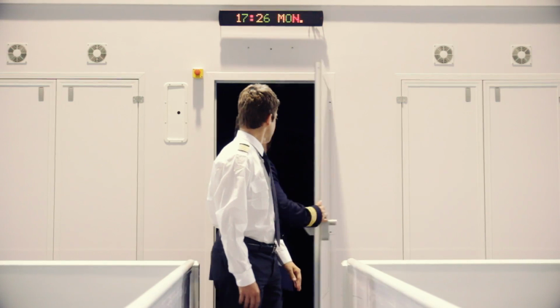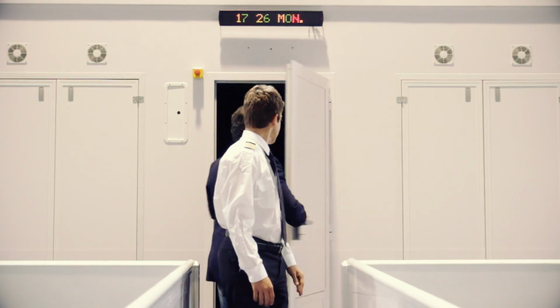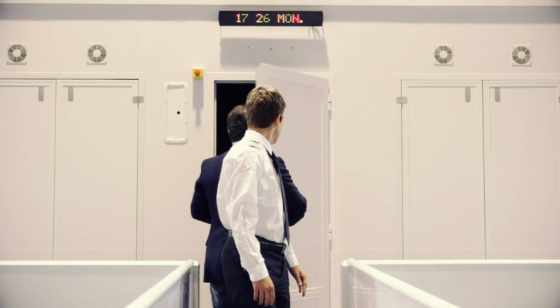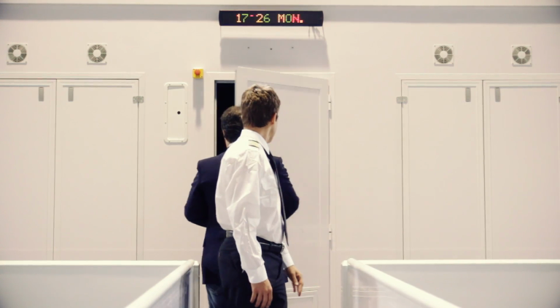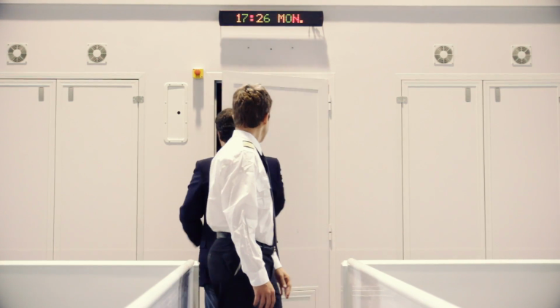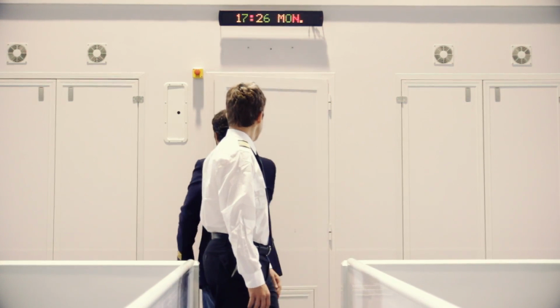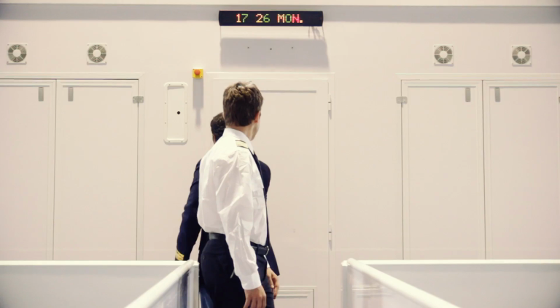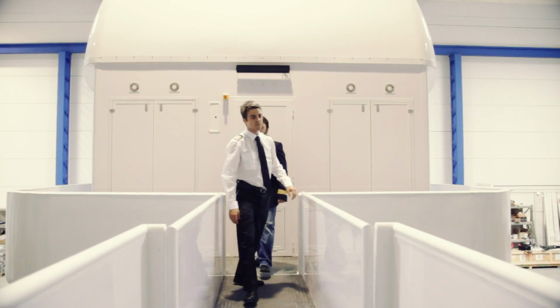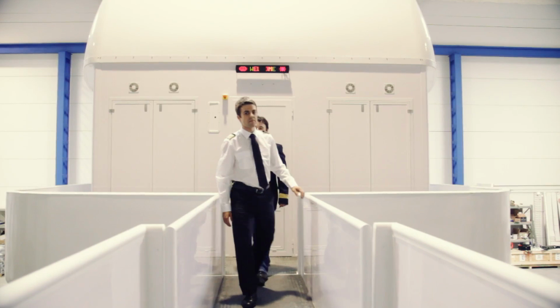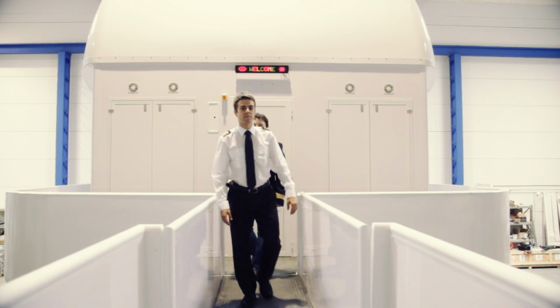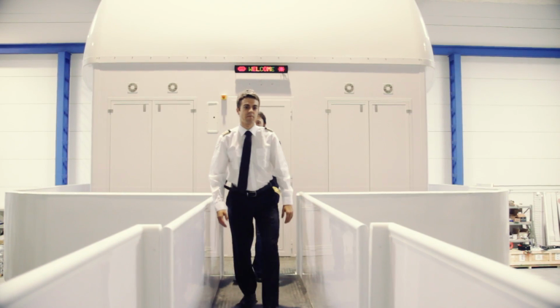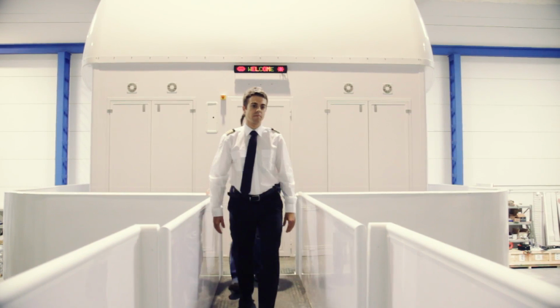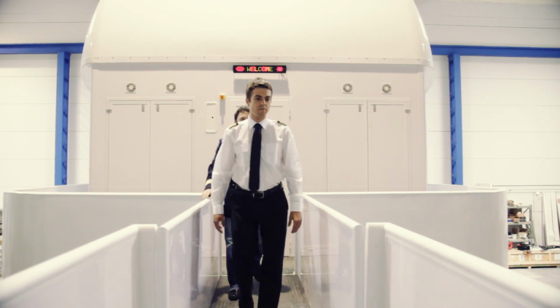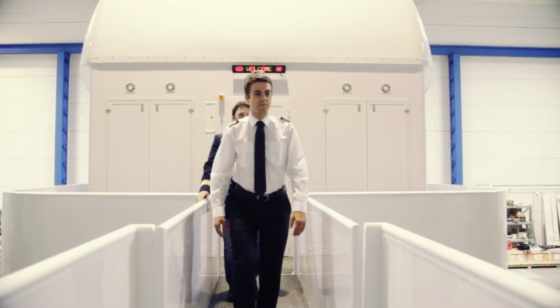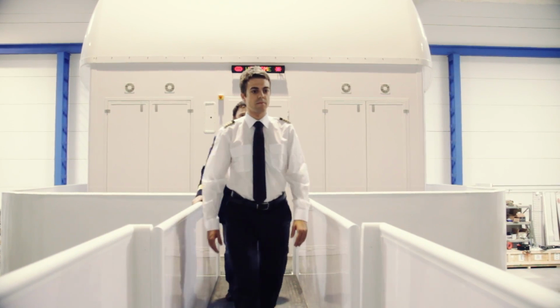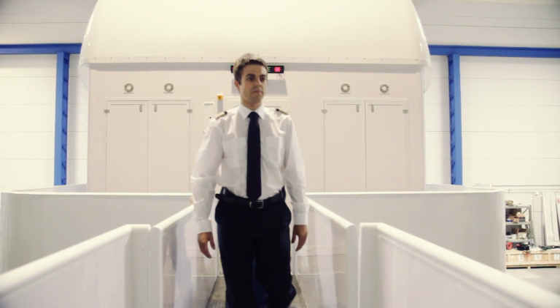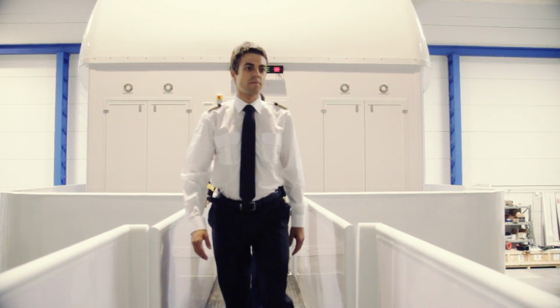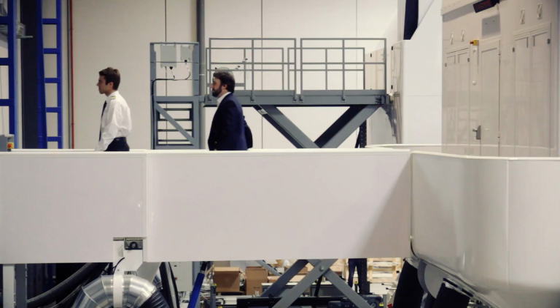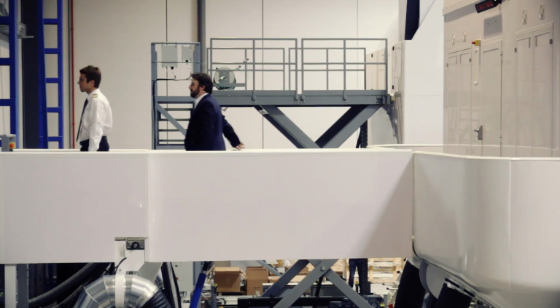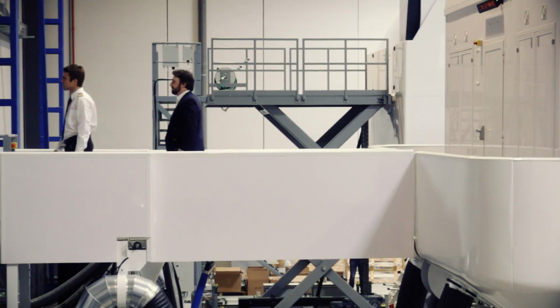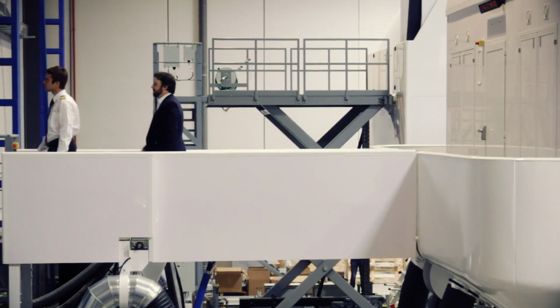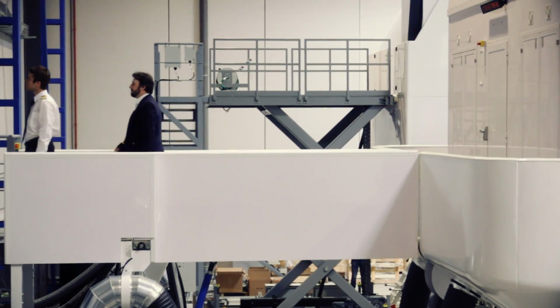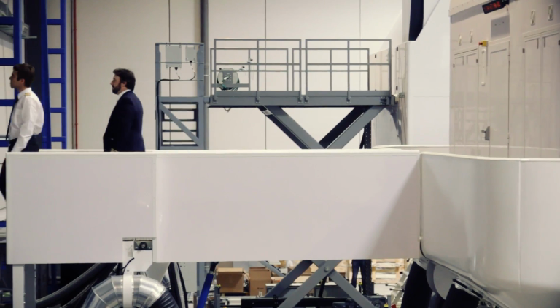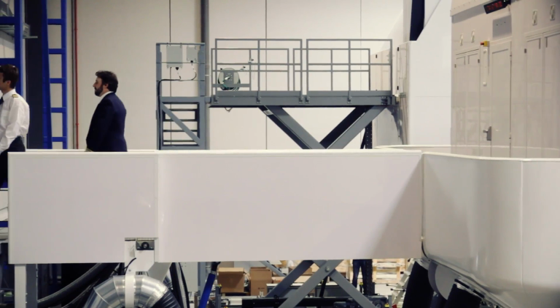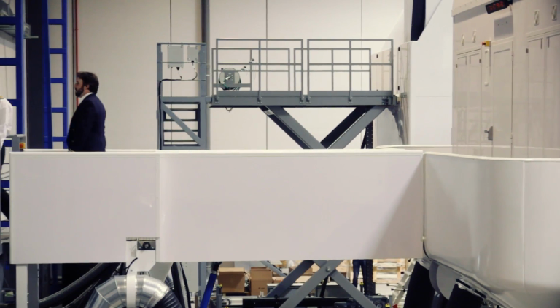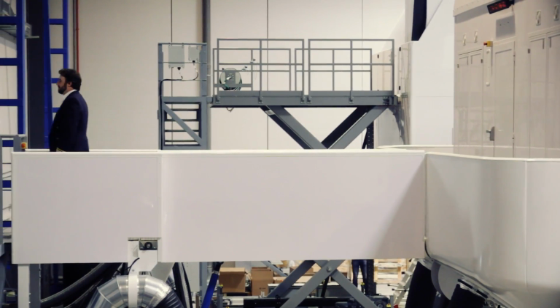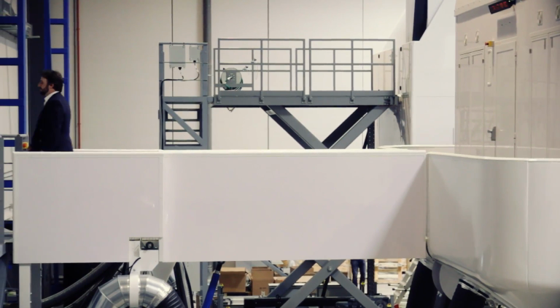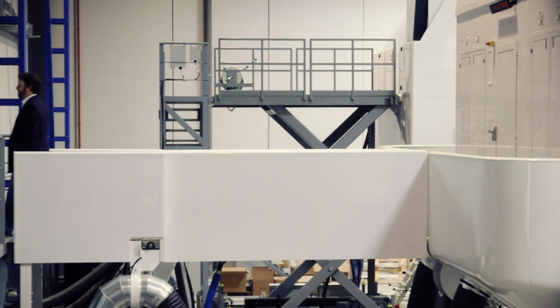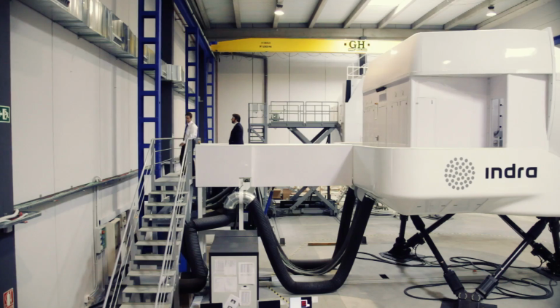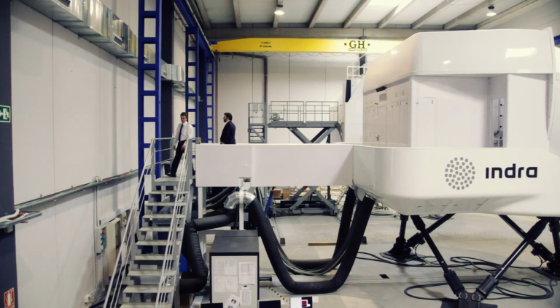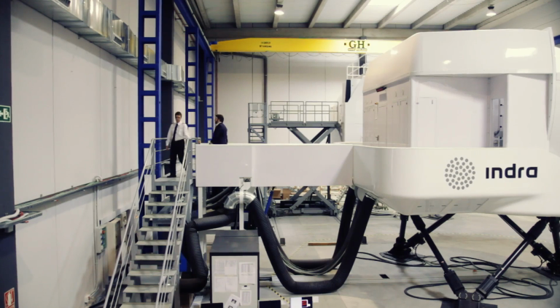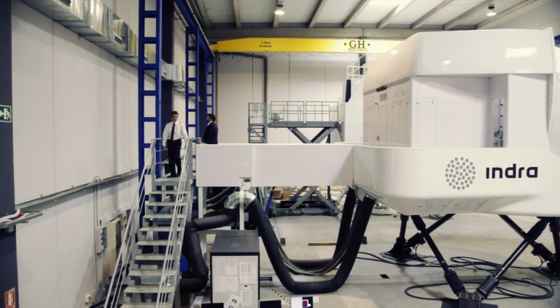Apart from Level-D Full-Flight Simulators, we at Indra cover all the range of training solutions.